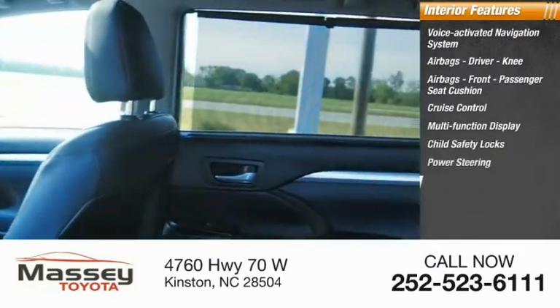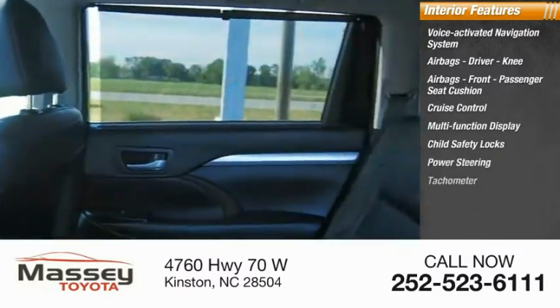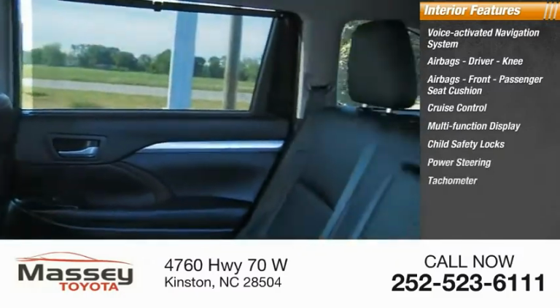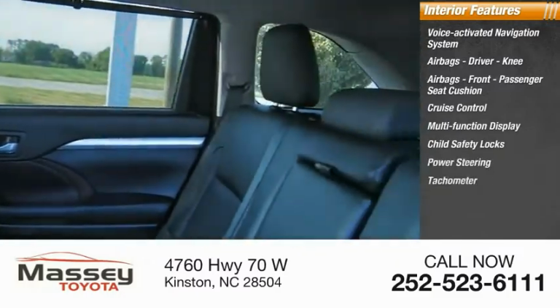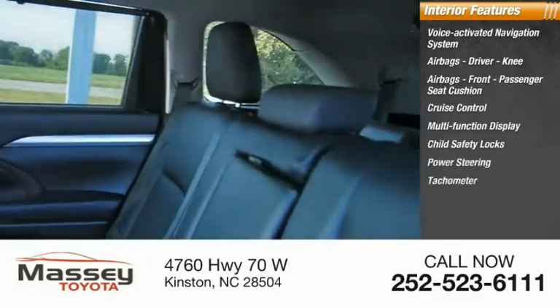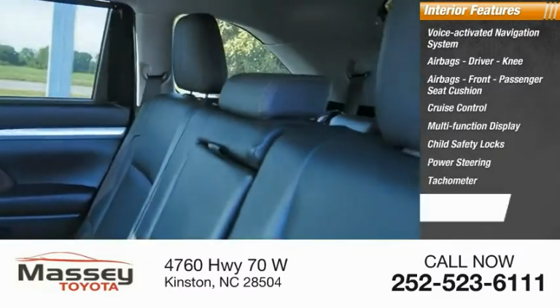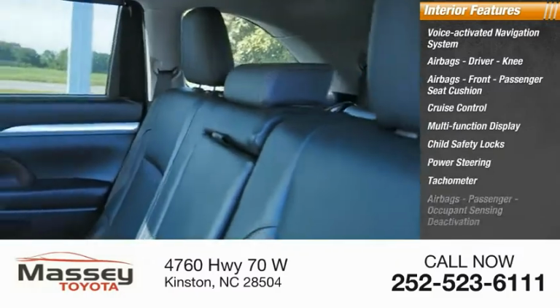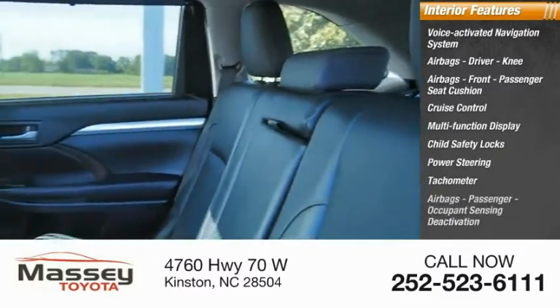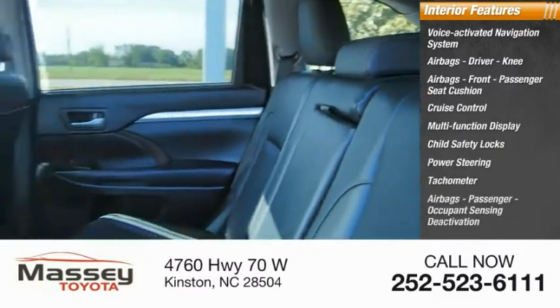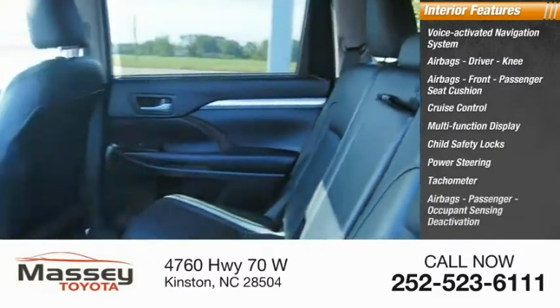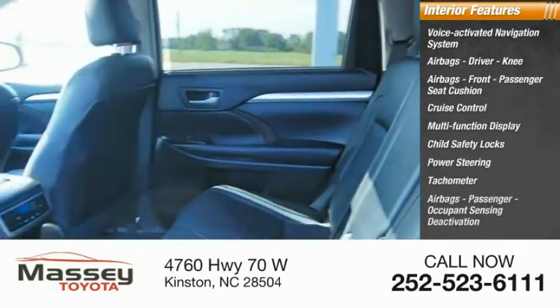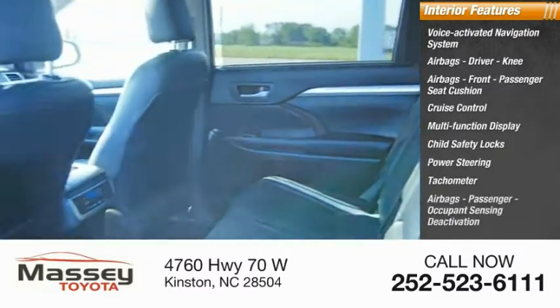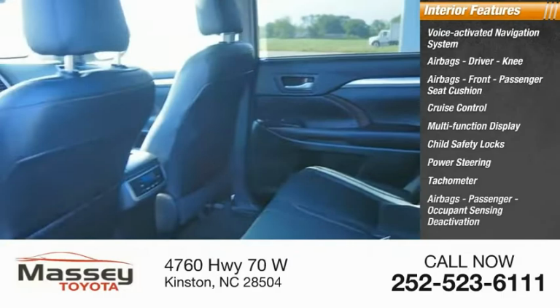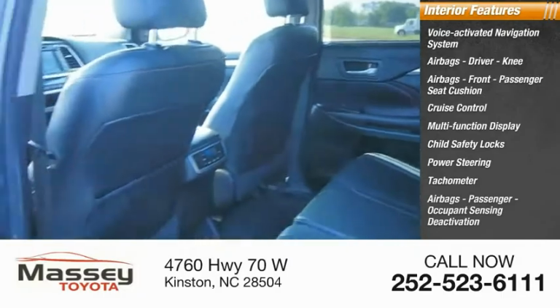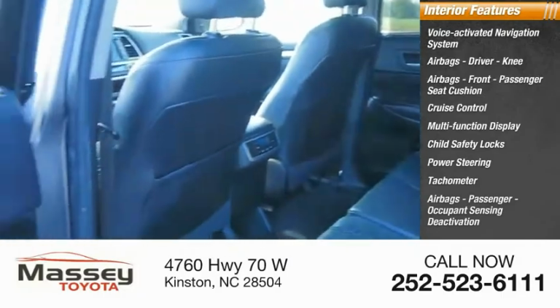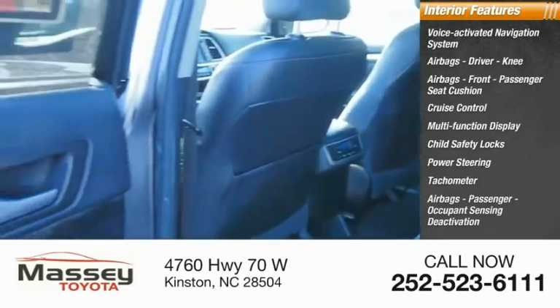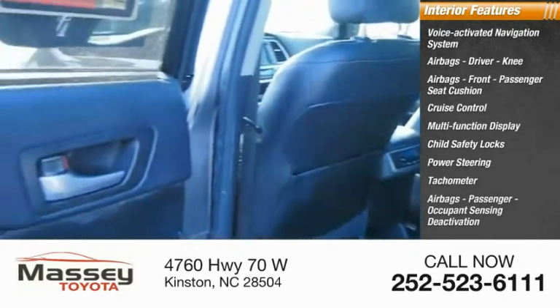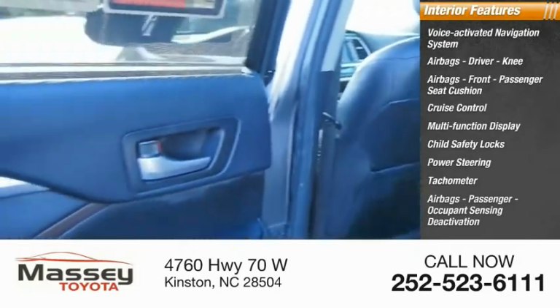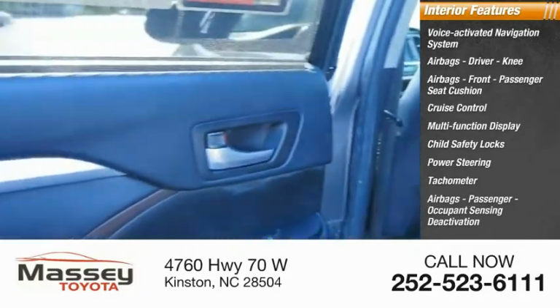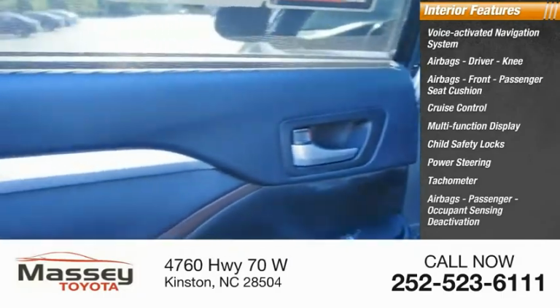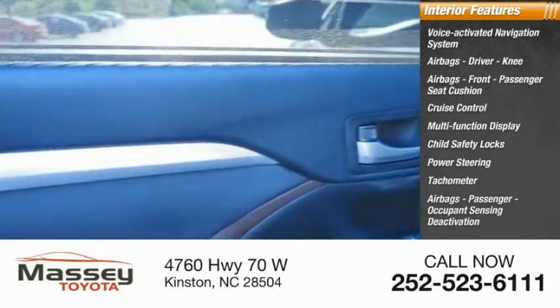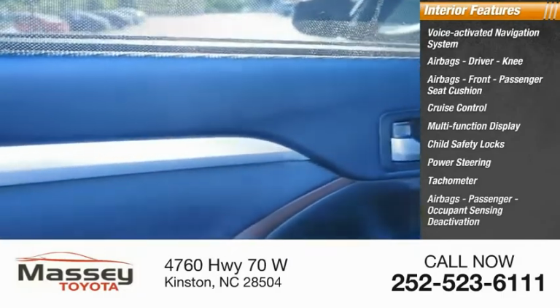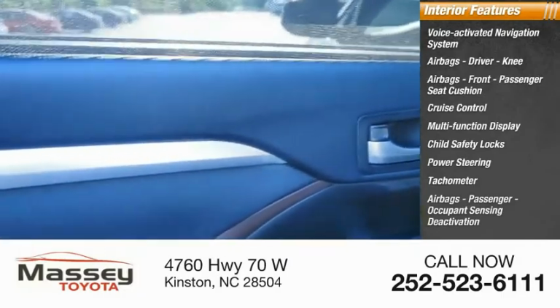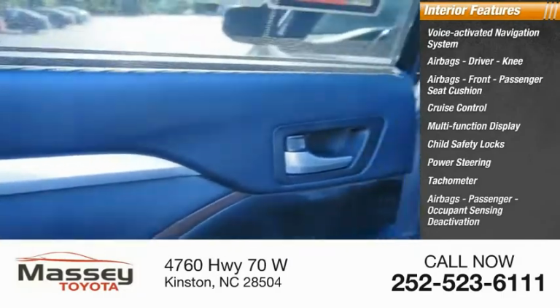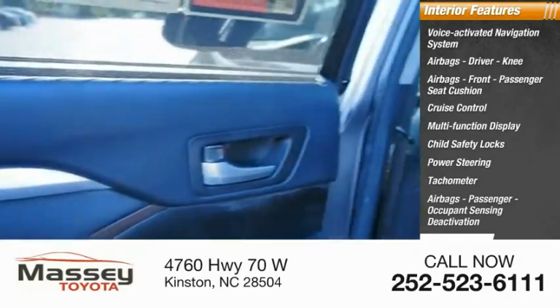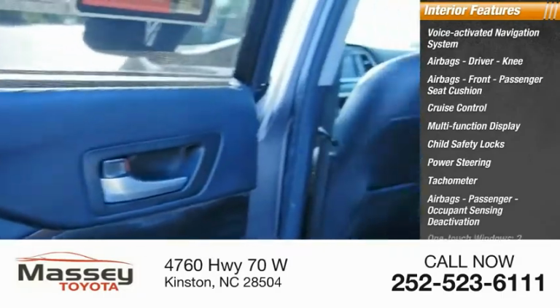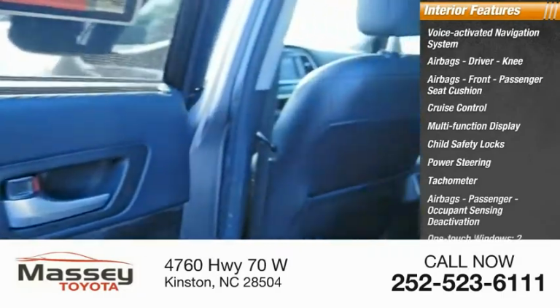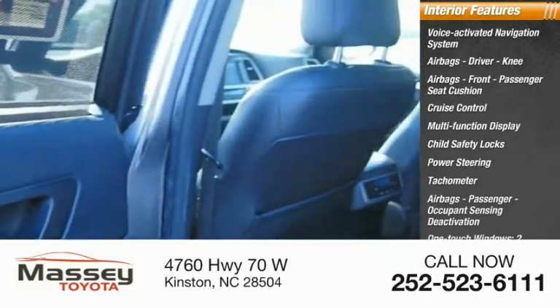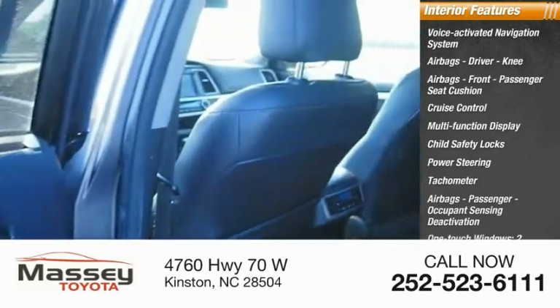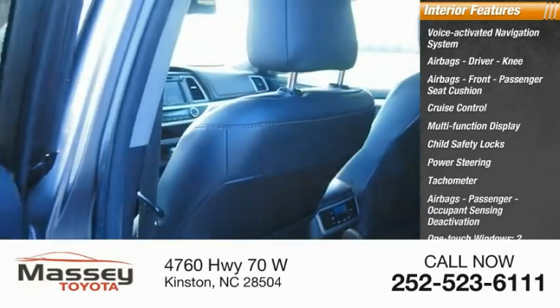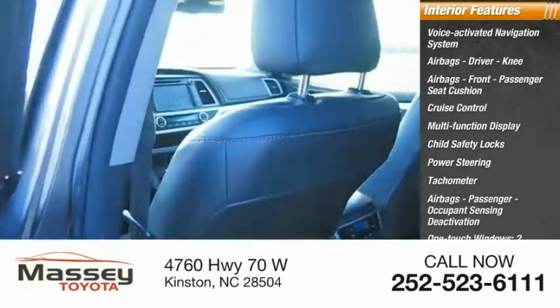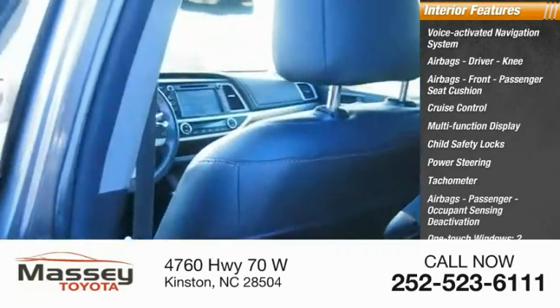Also featured are child safety locks, power steering, a tachometer, passenger occupant sensing deactivation, and one-touch windows on two.